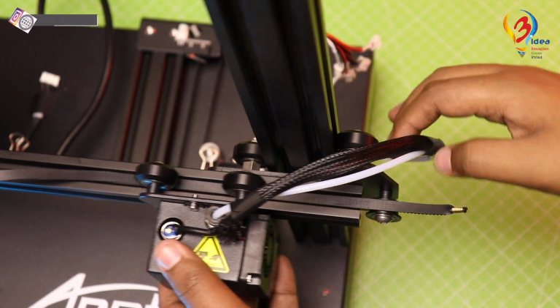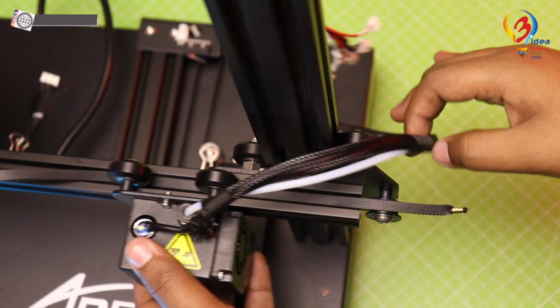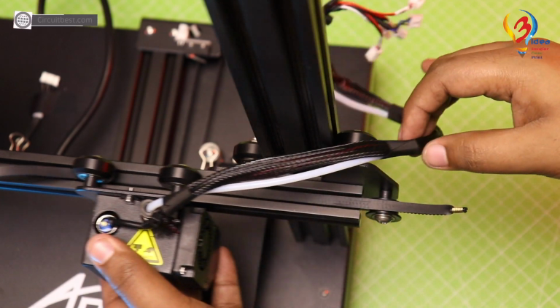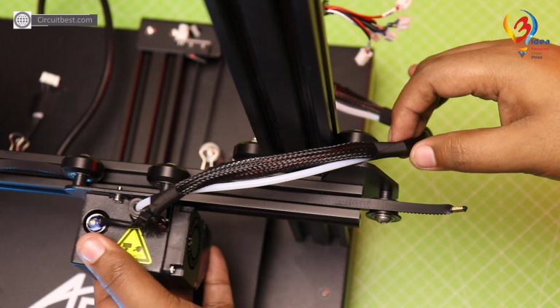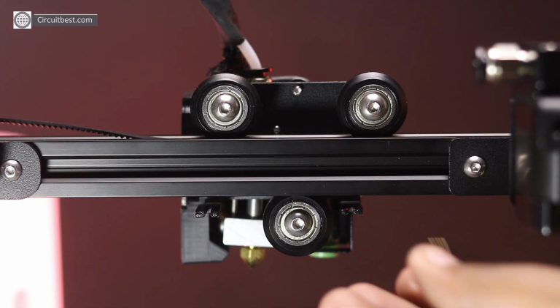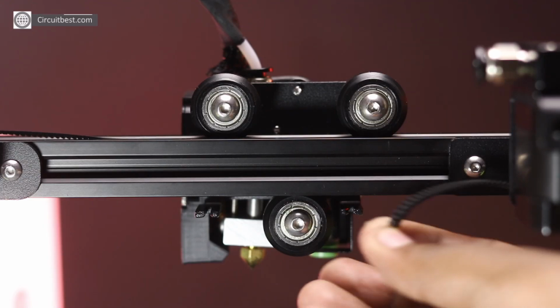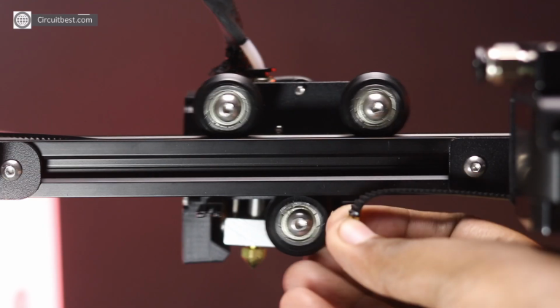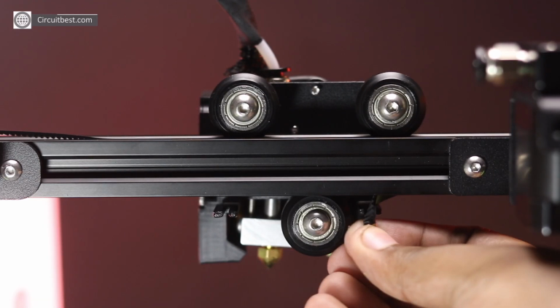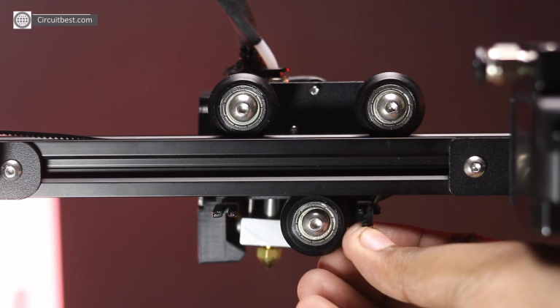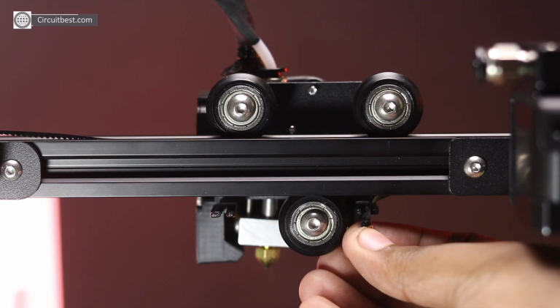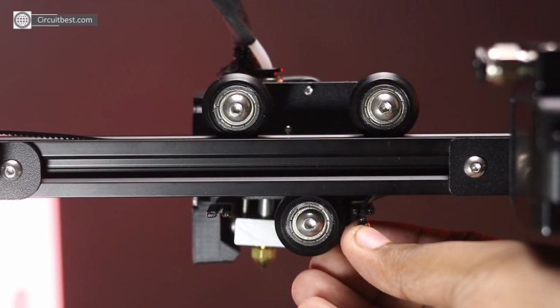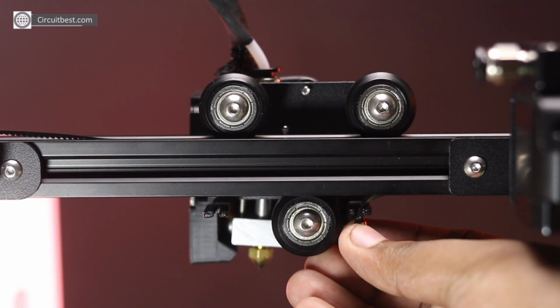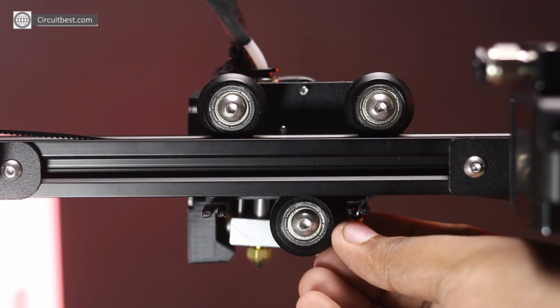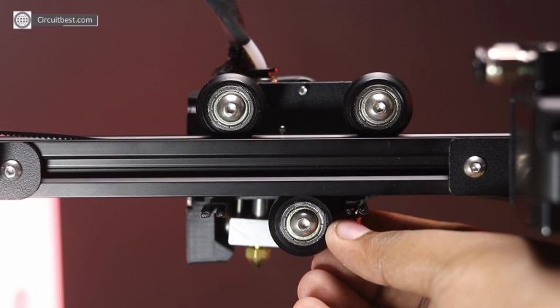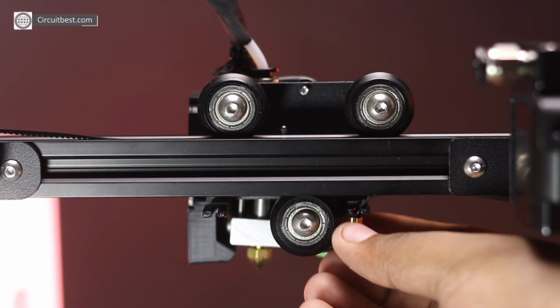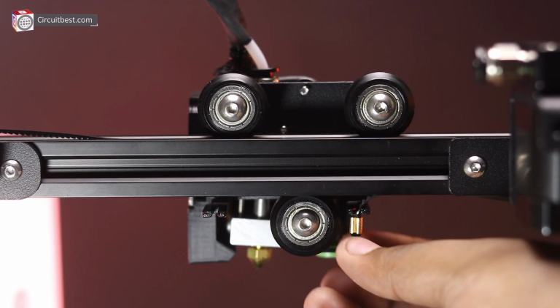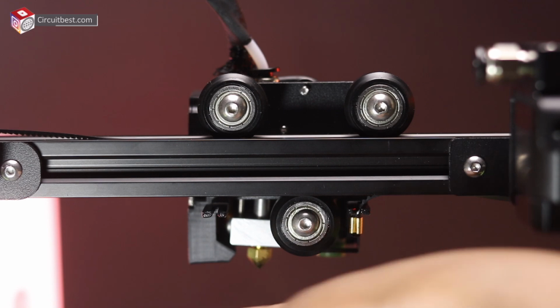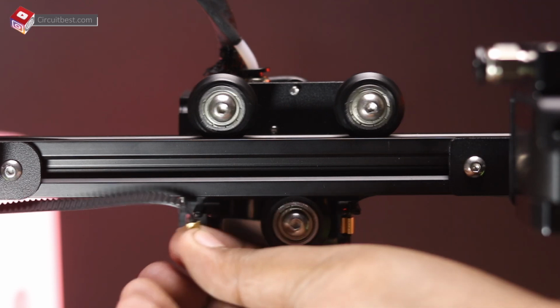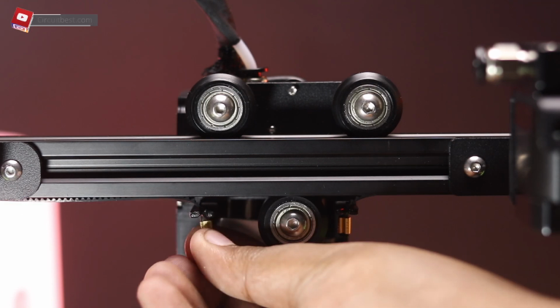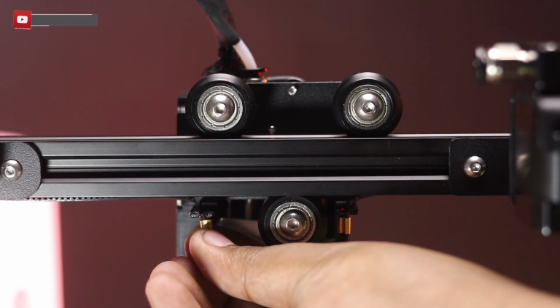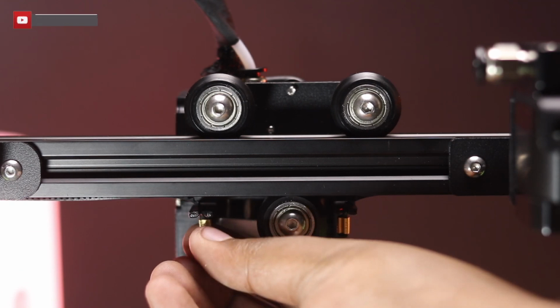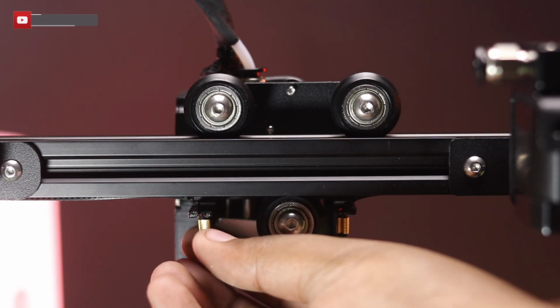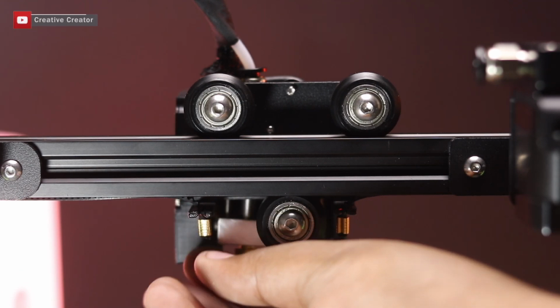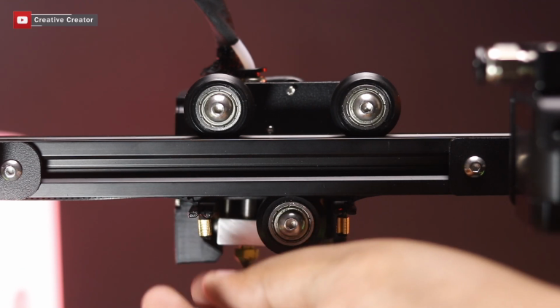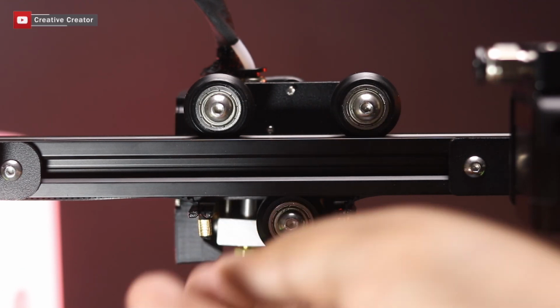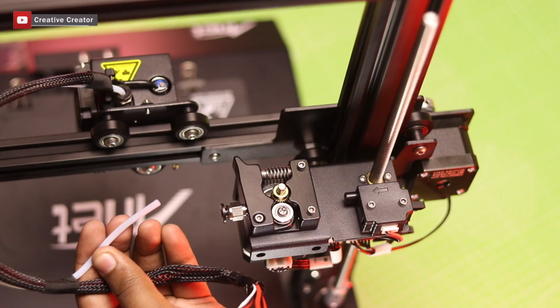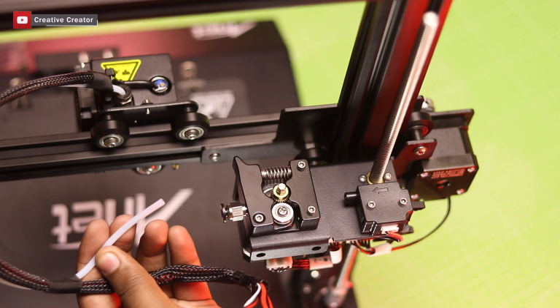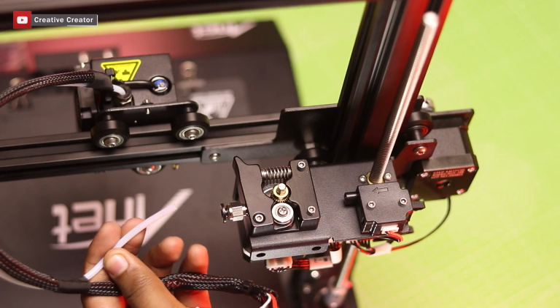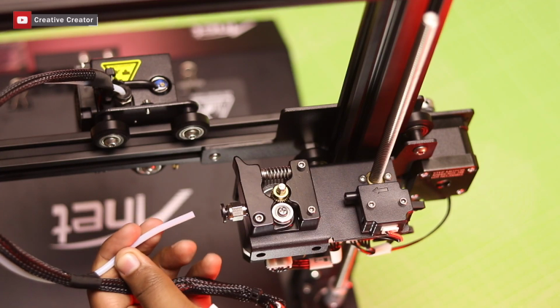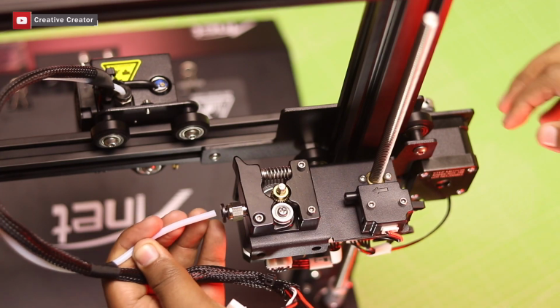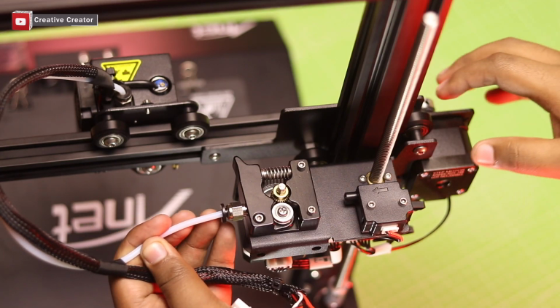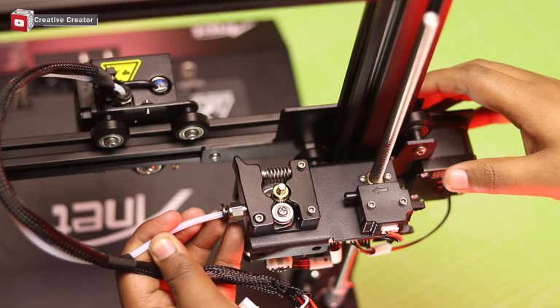Now I will attach the hotend with the extruder and connect the necessary wires.